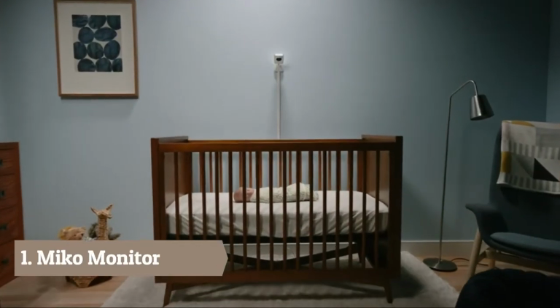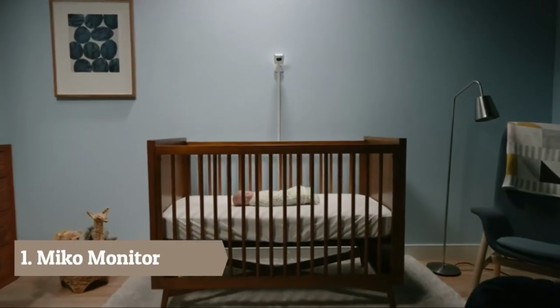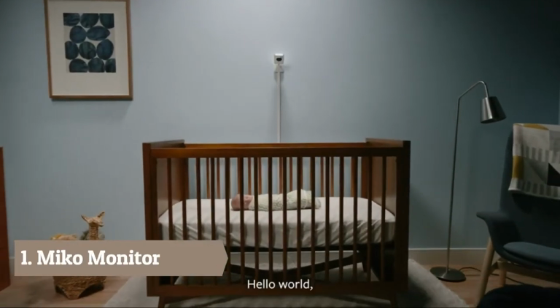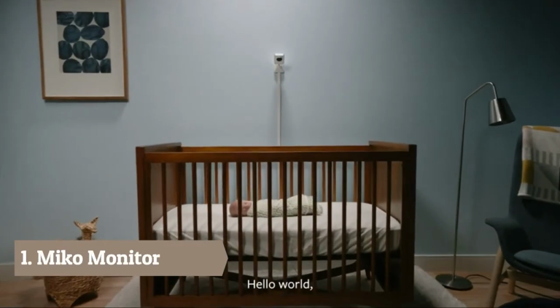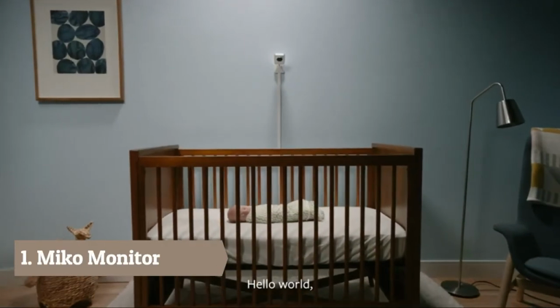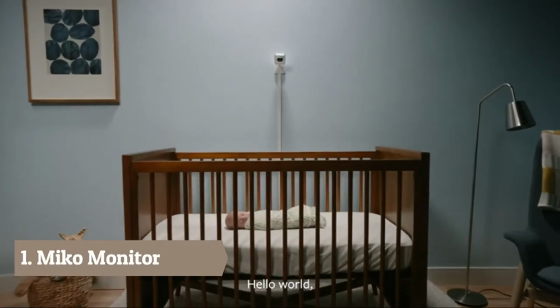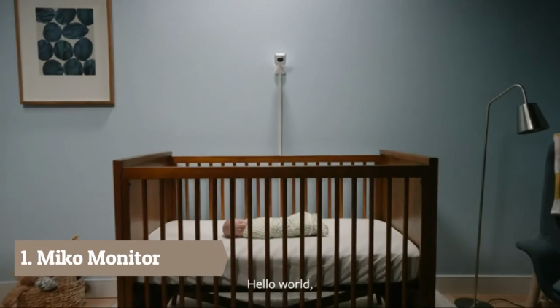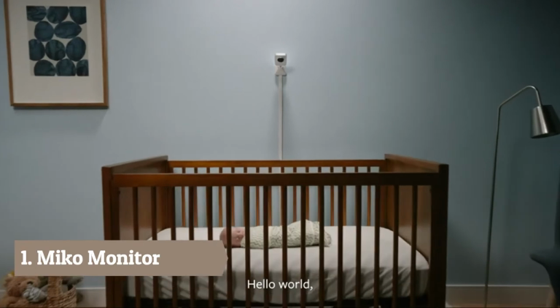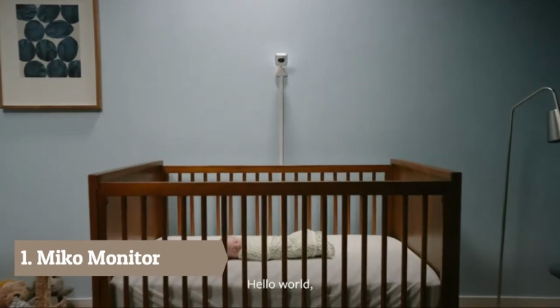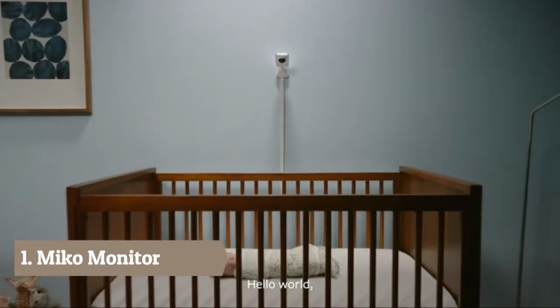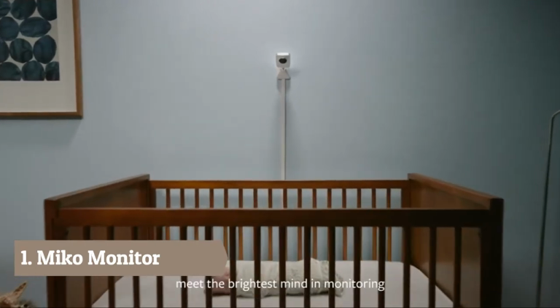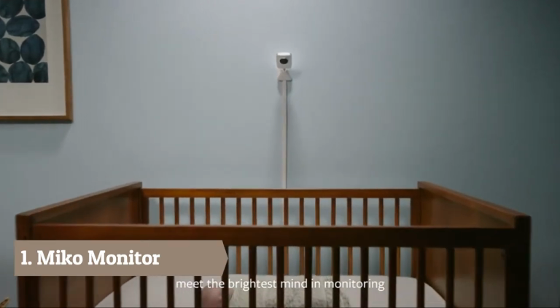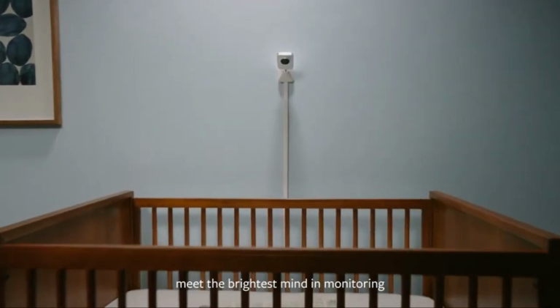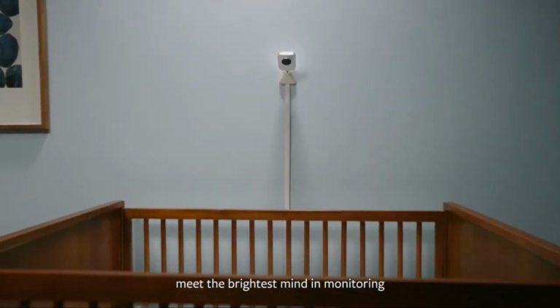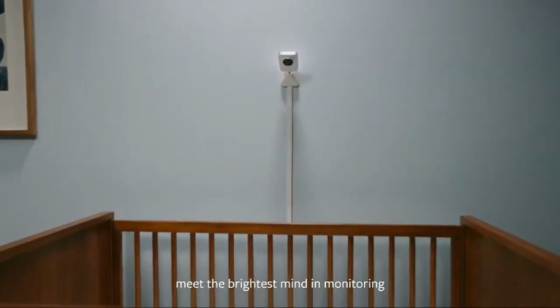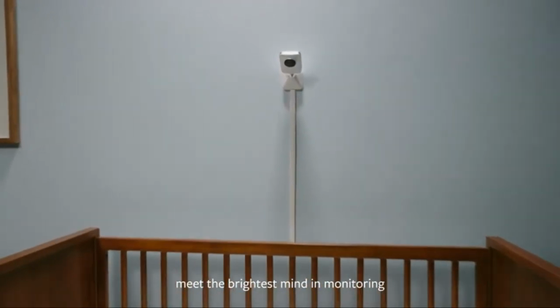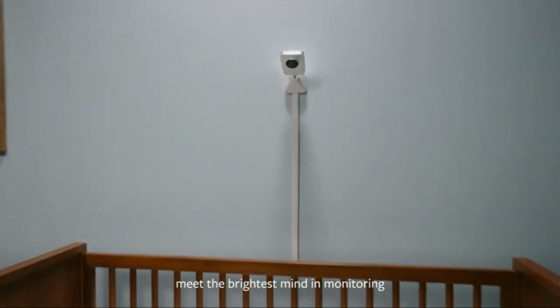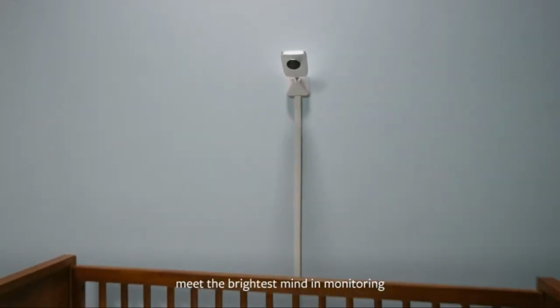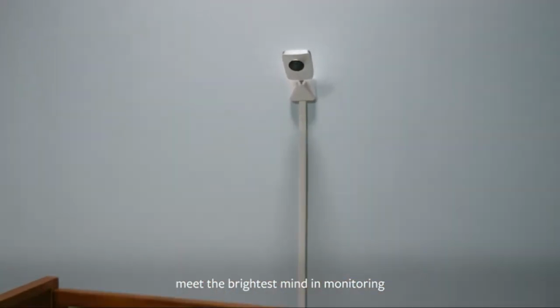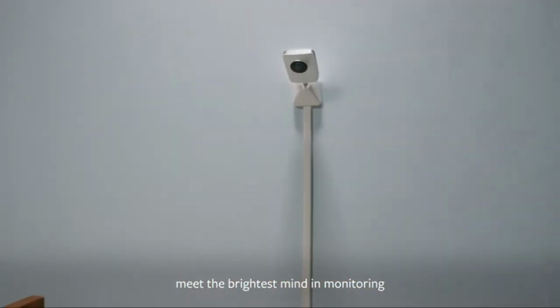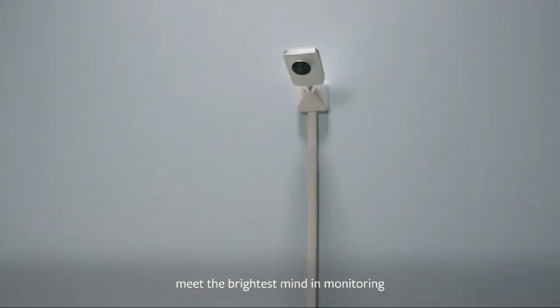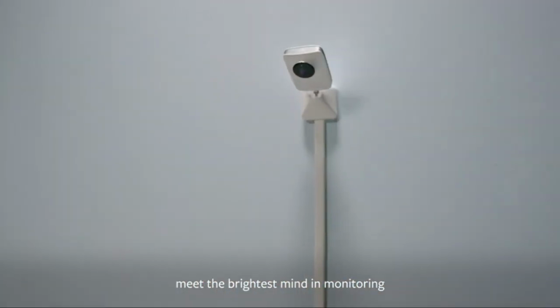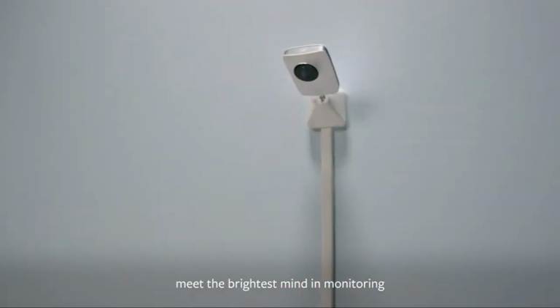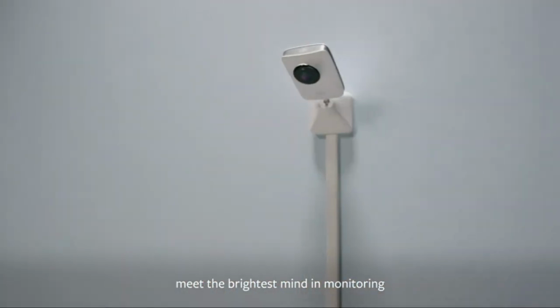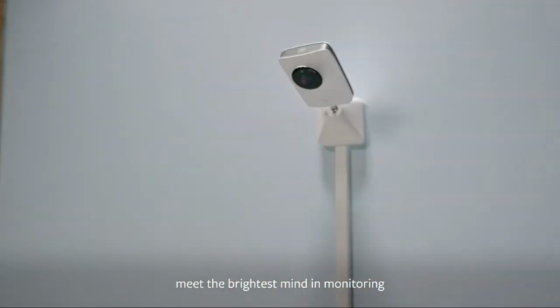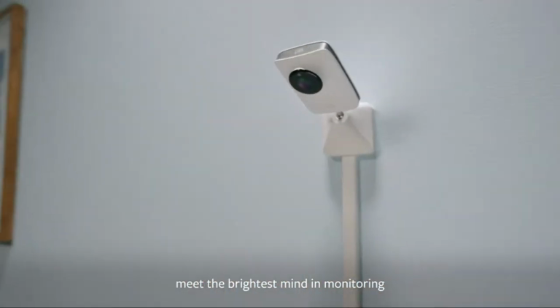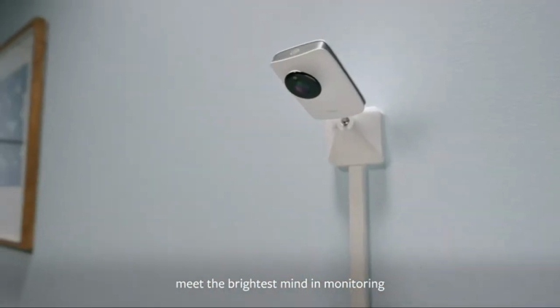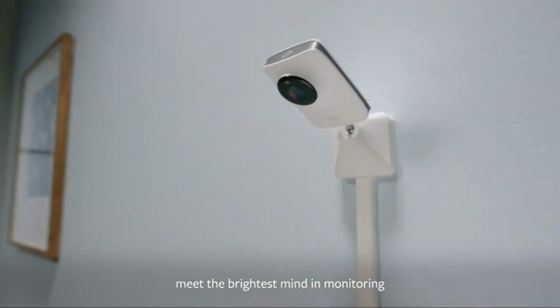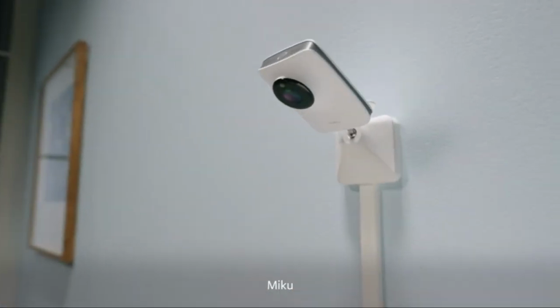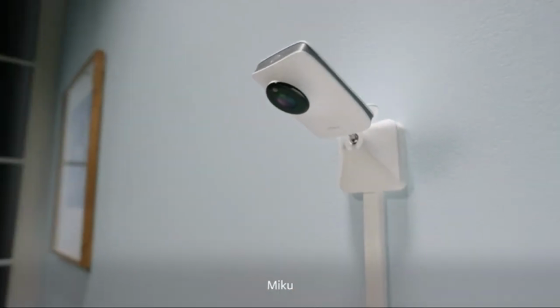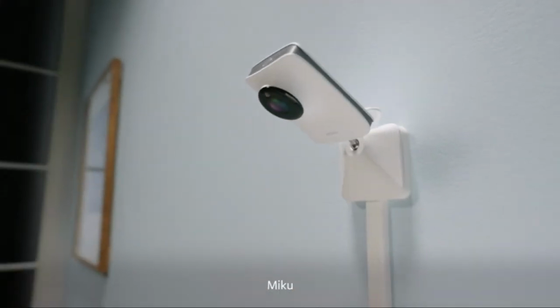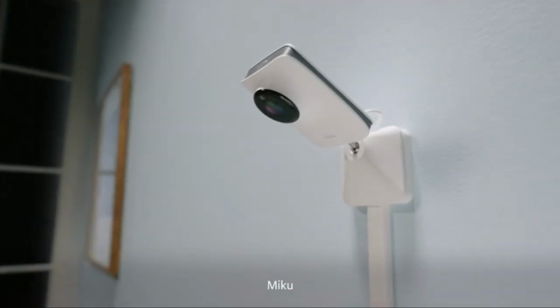Hello world, meet the brightest mind in monitoring: Miku.